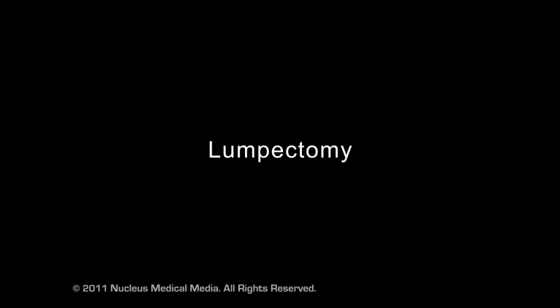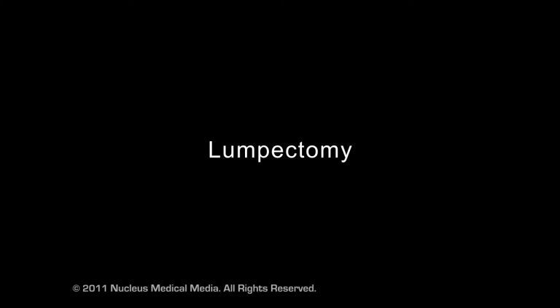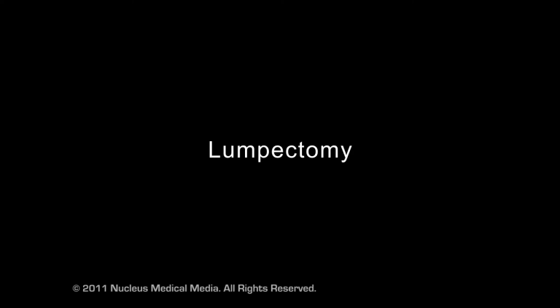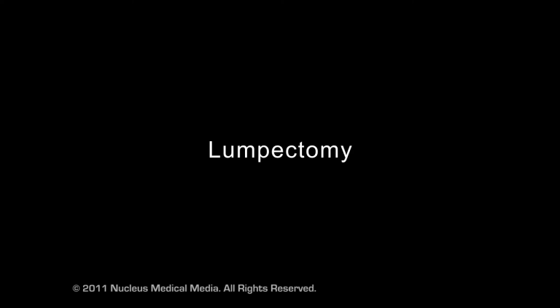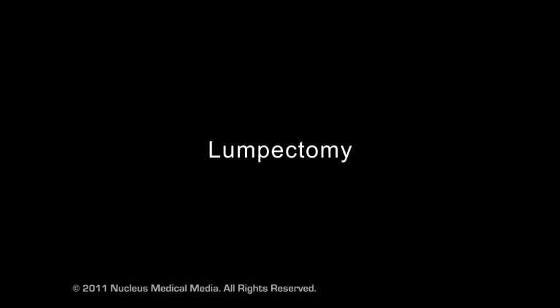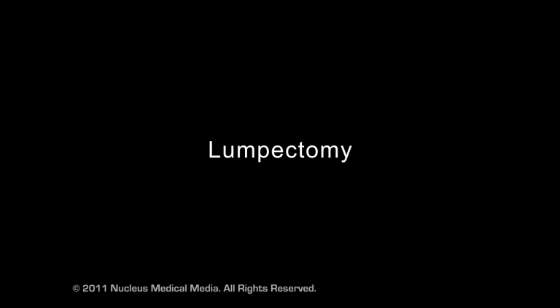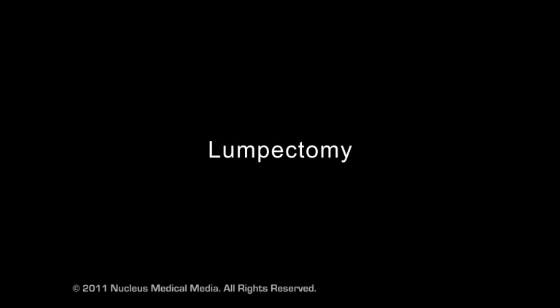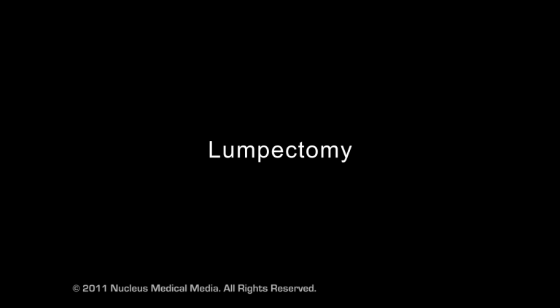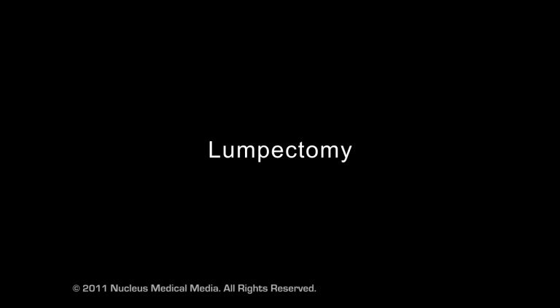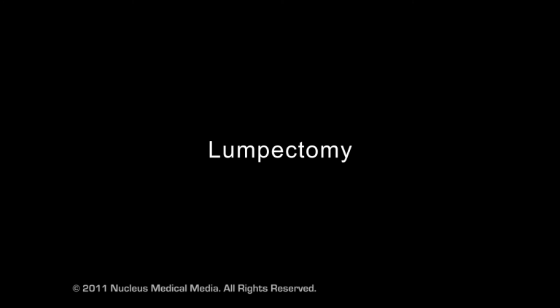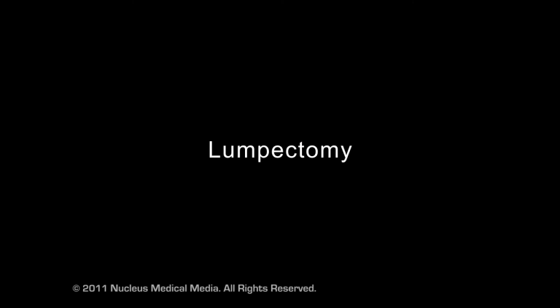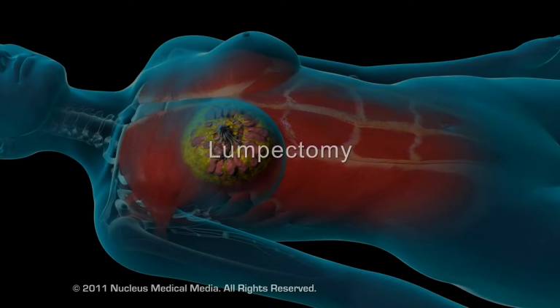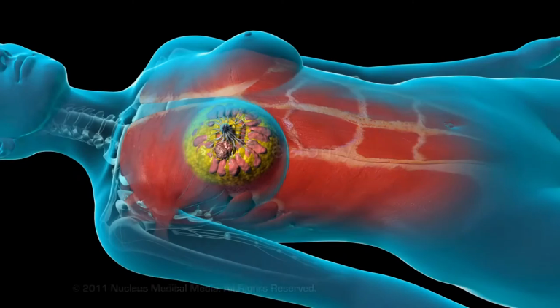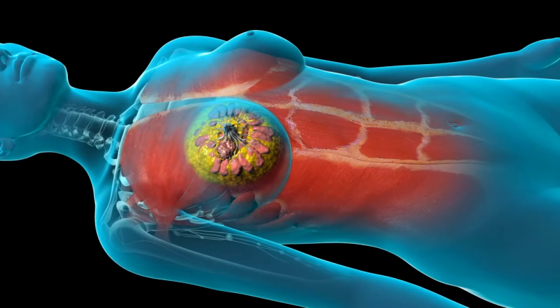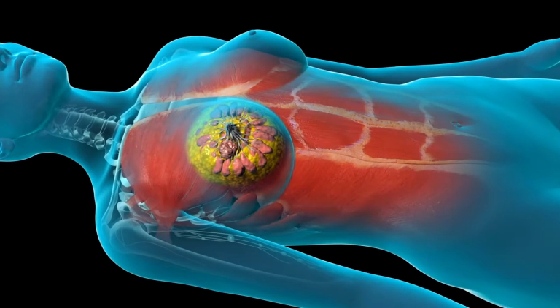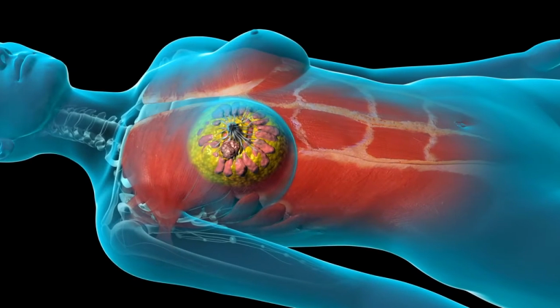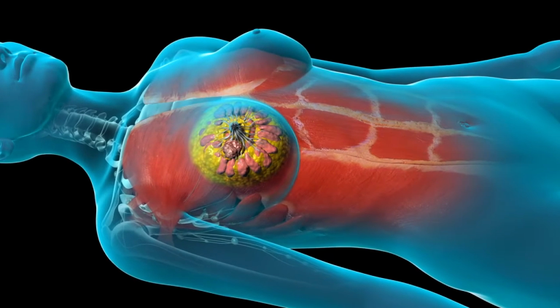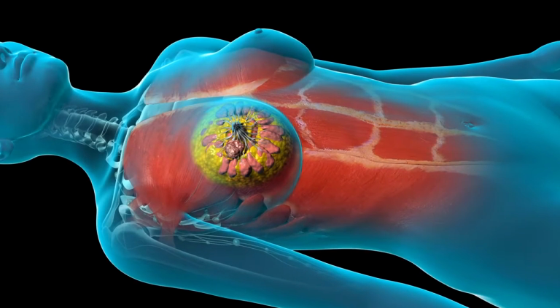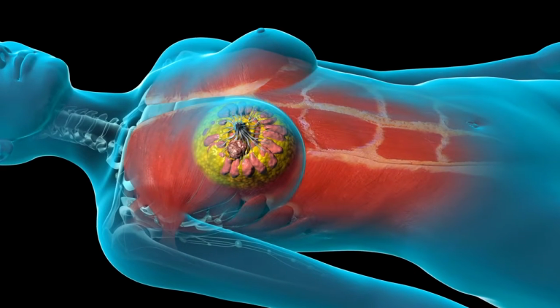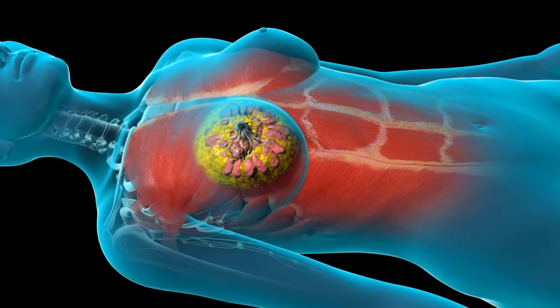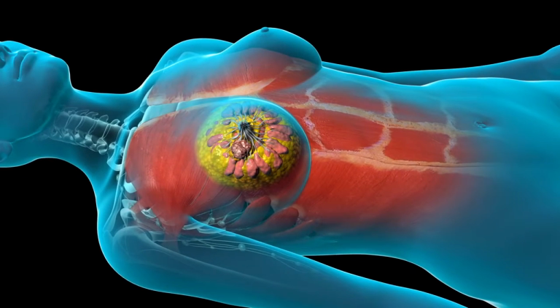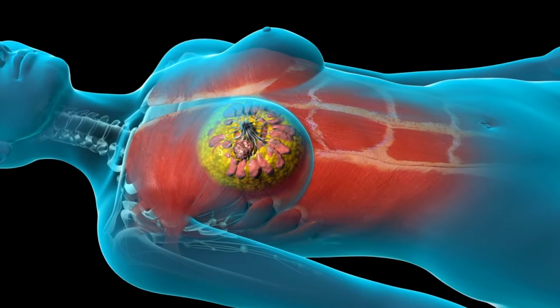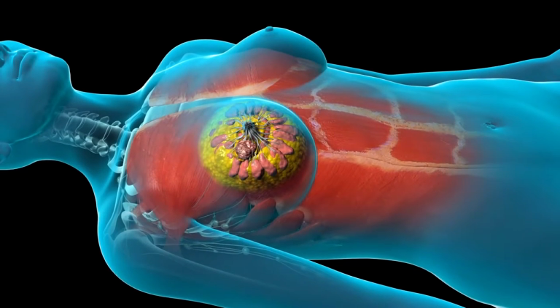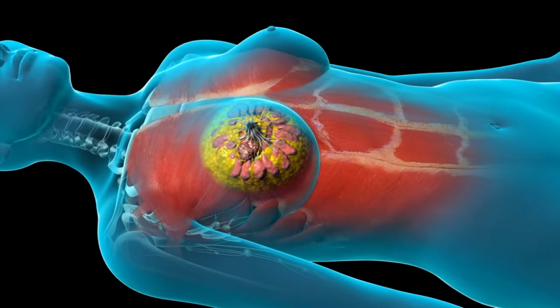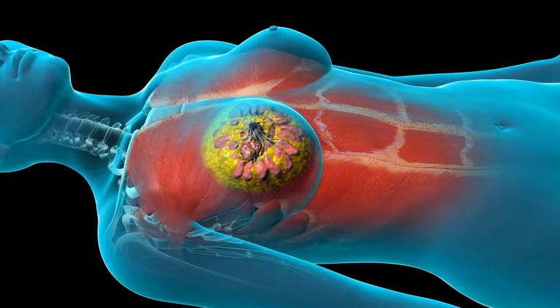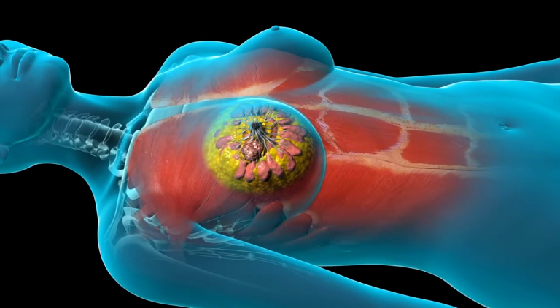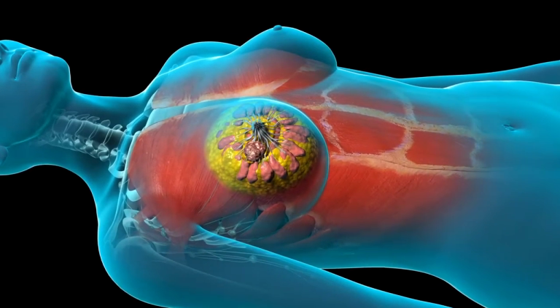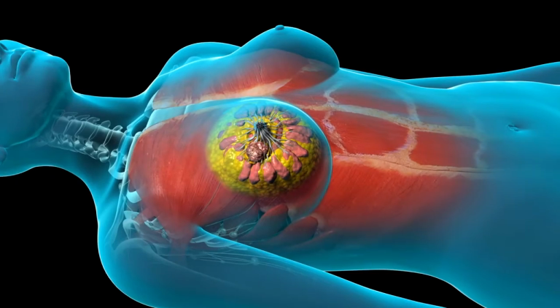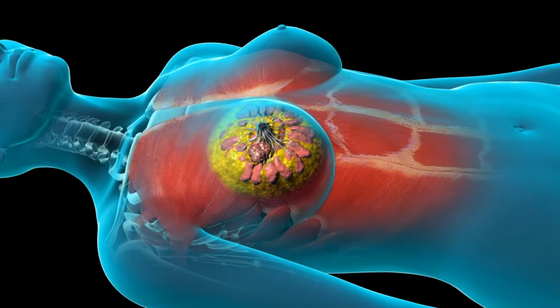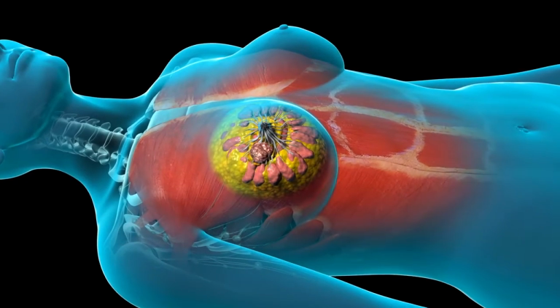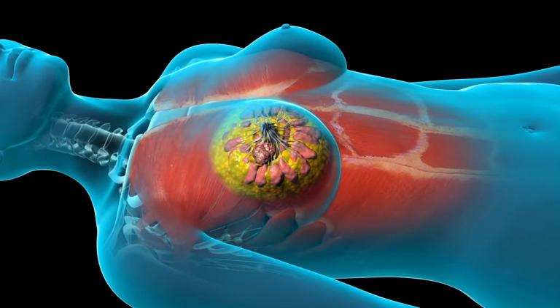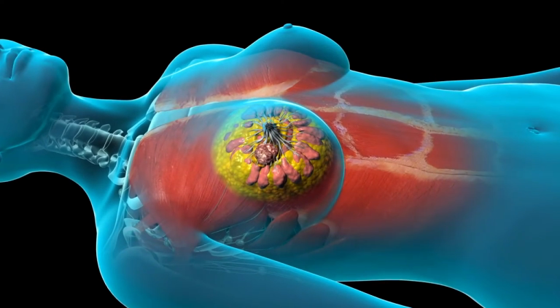A lumpectomy preserves the appearance of the breast. The tumour, along with a margin of surrounding tissue, is removed.